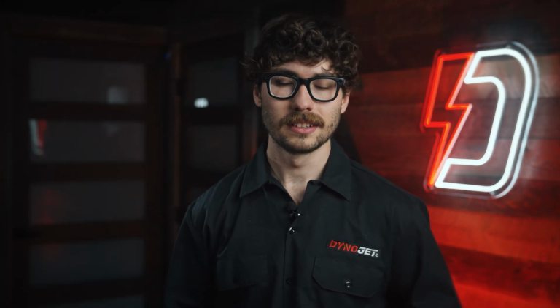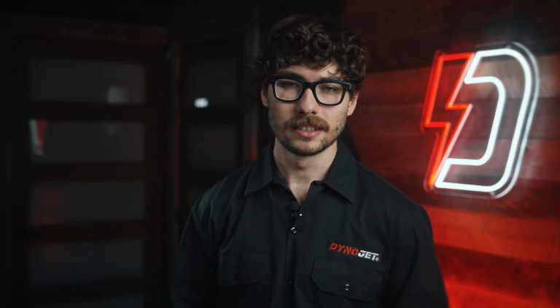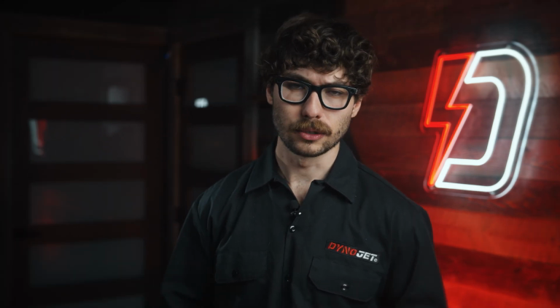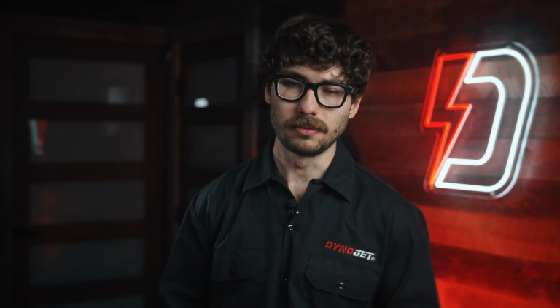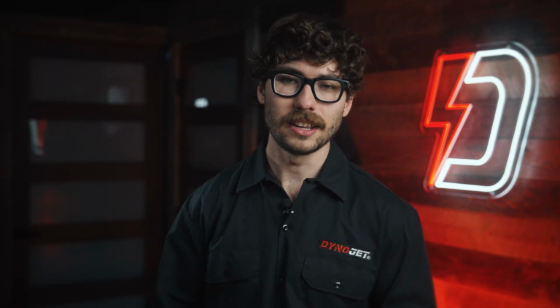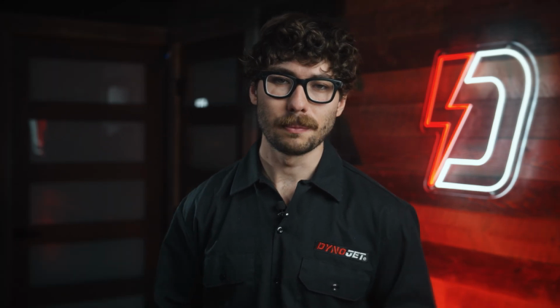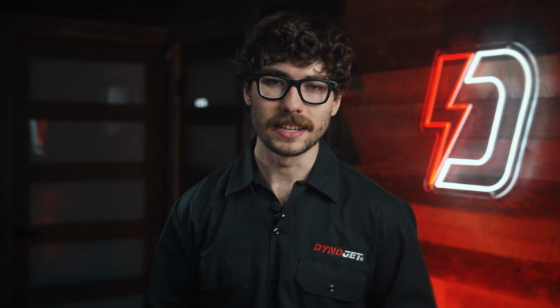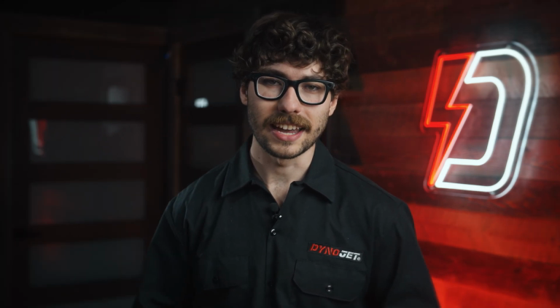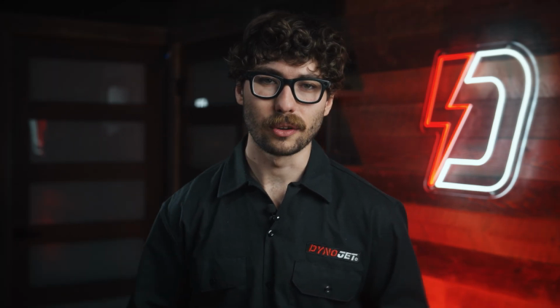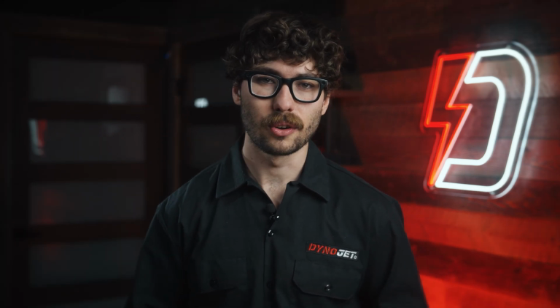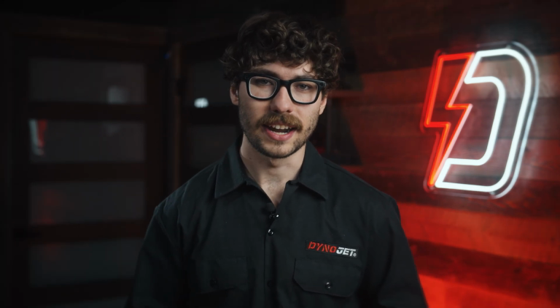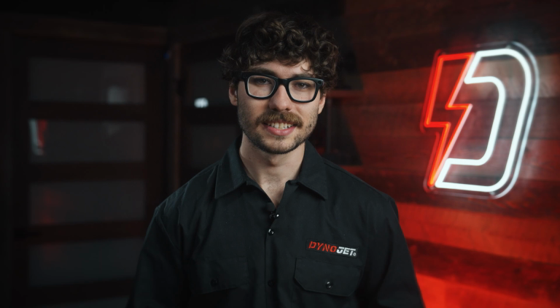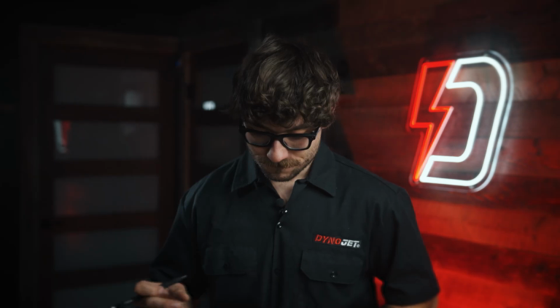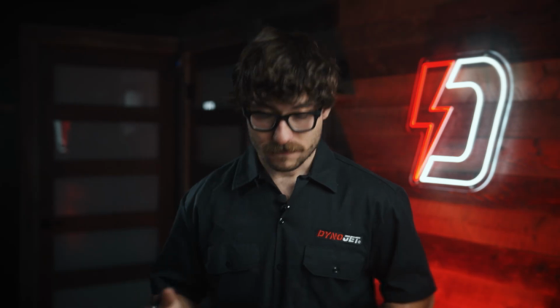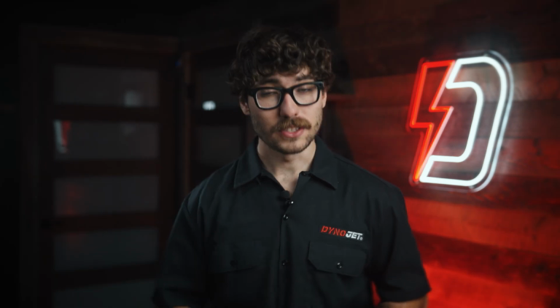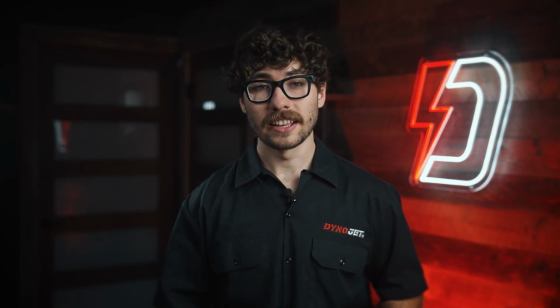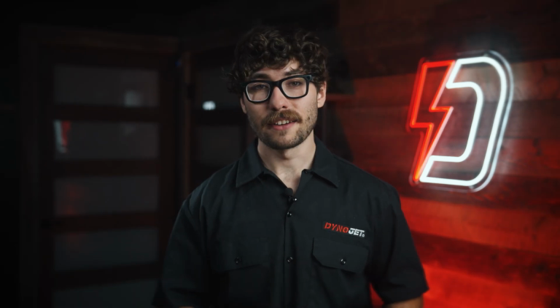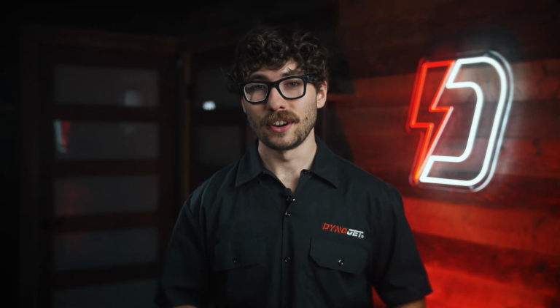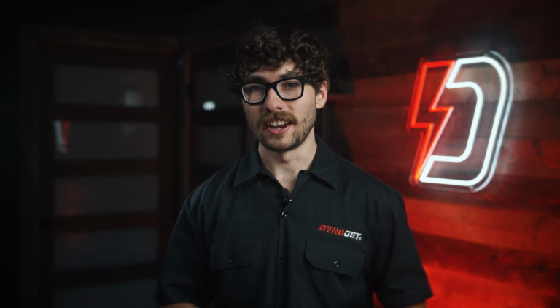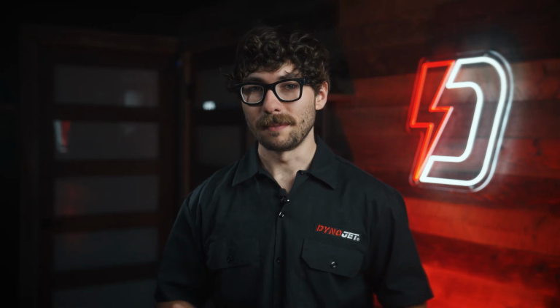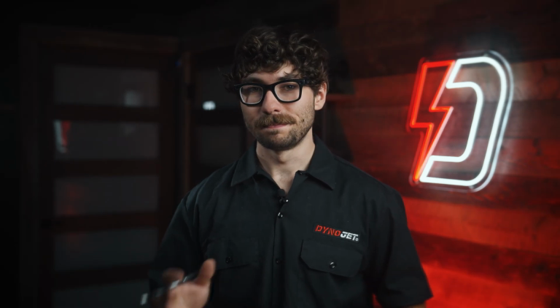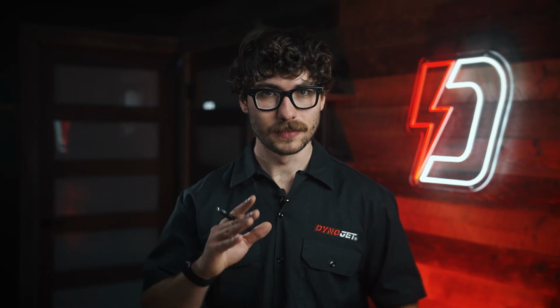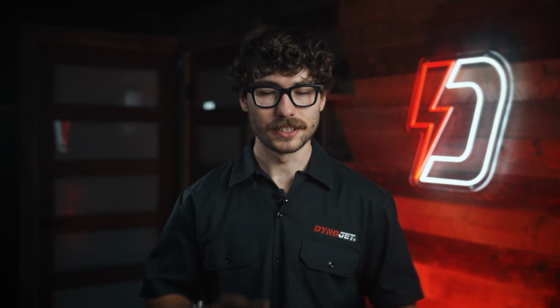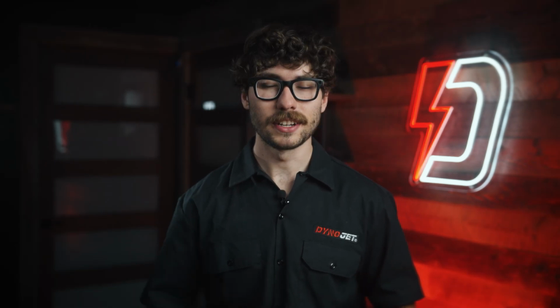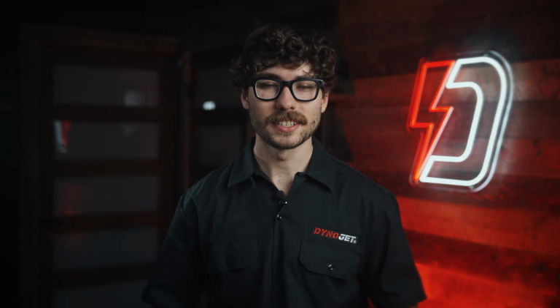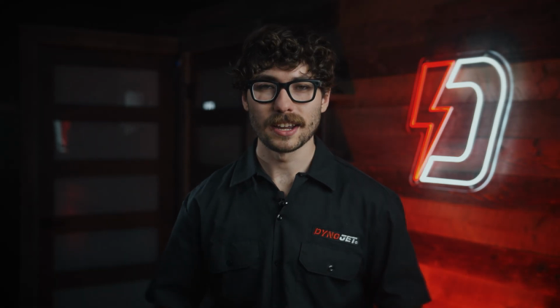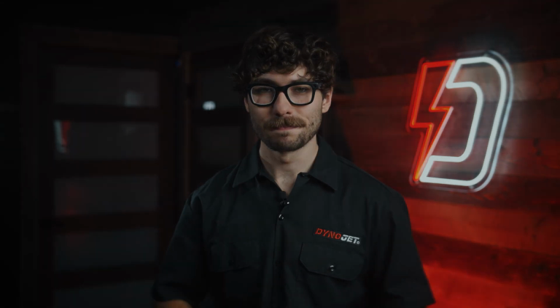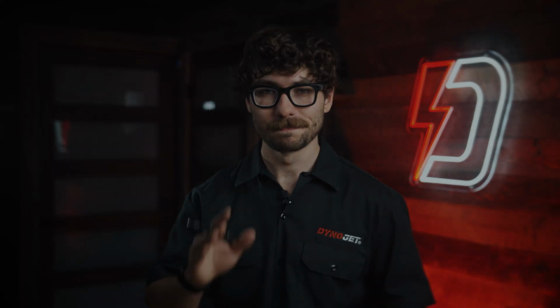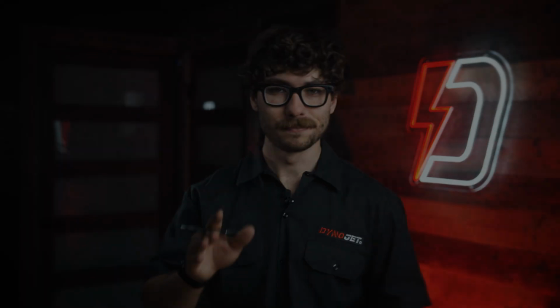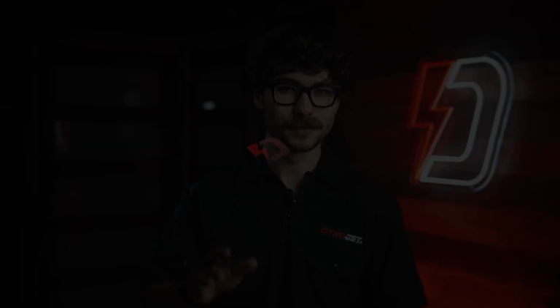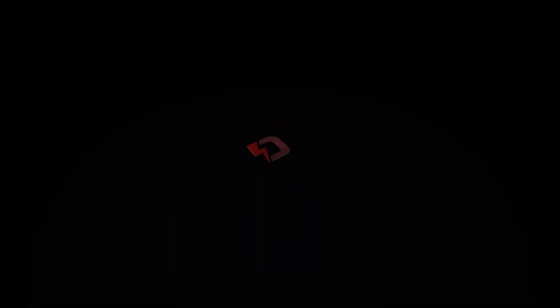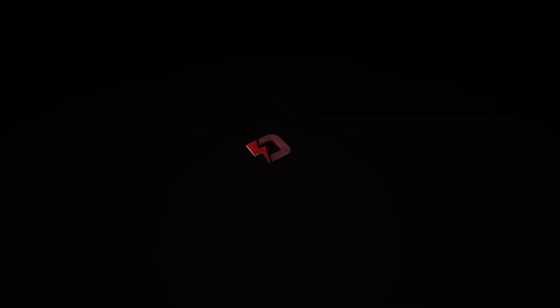So get your base cal correct. That's all I've got for you today. Until next time, stay tuned.